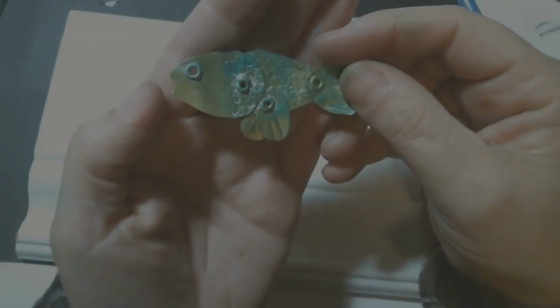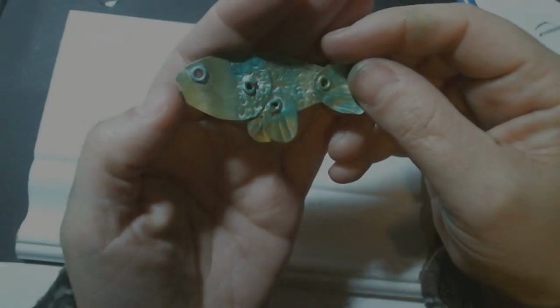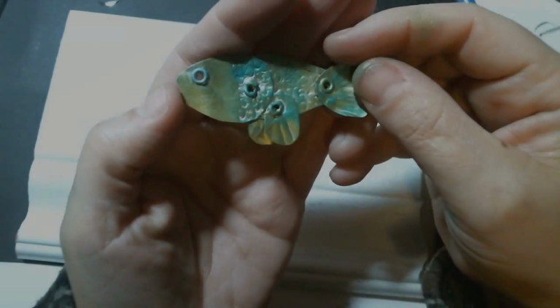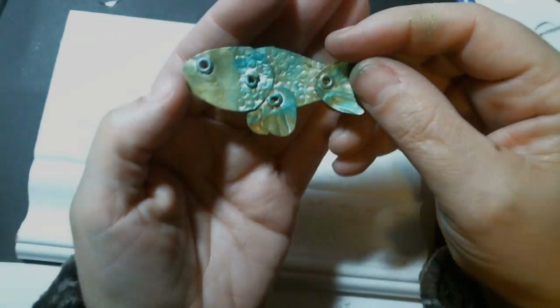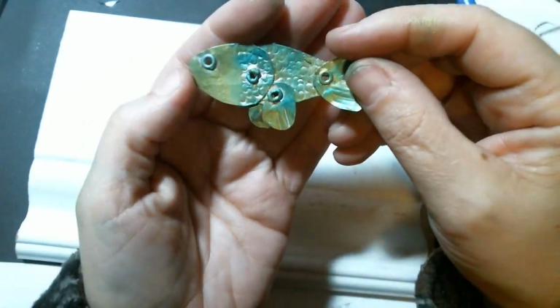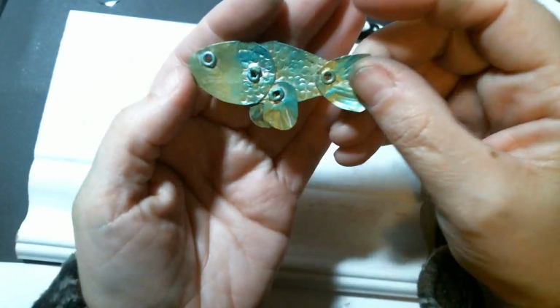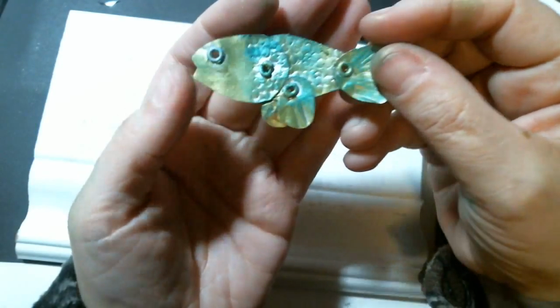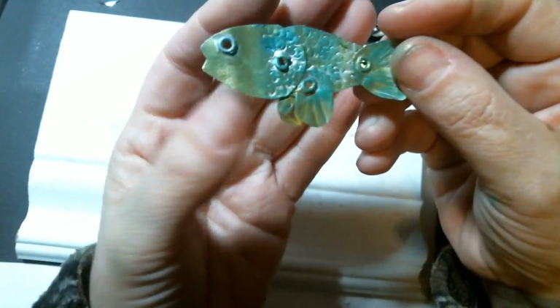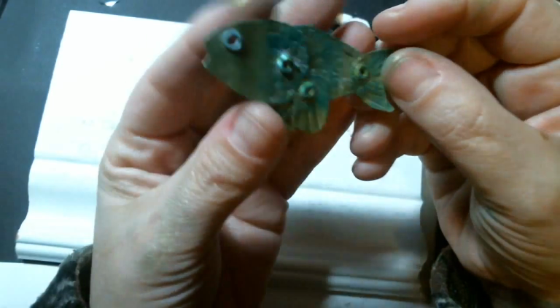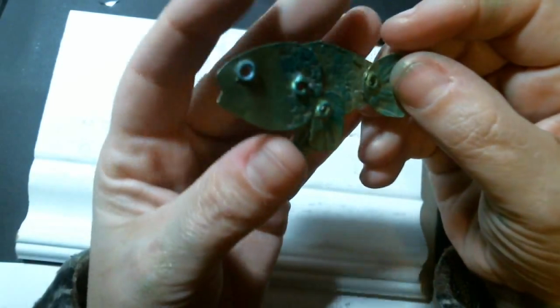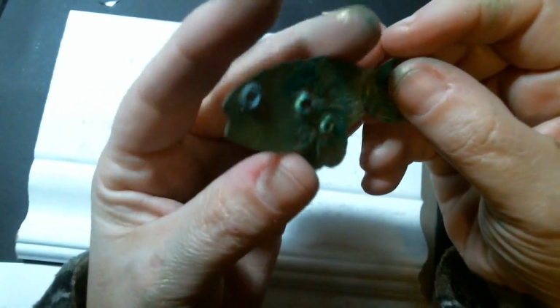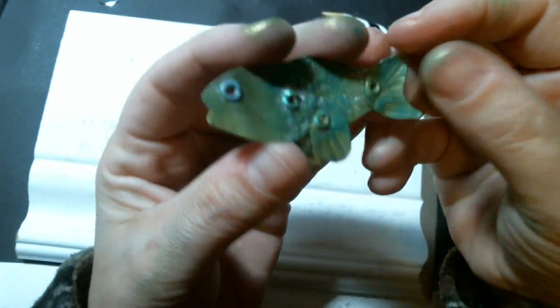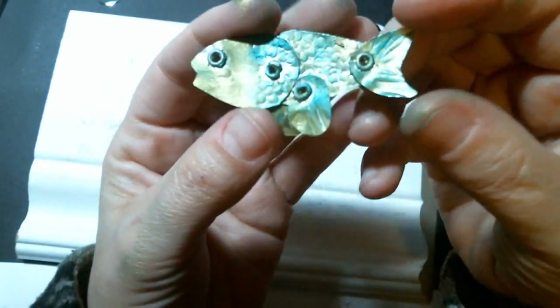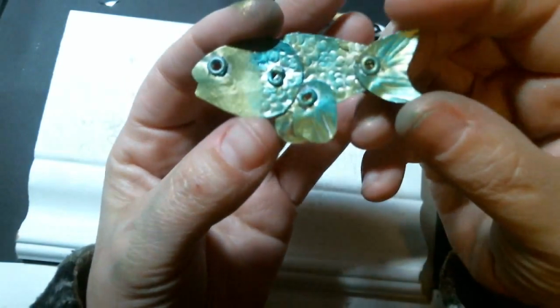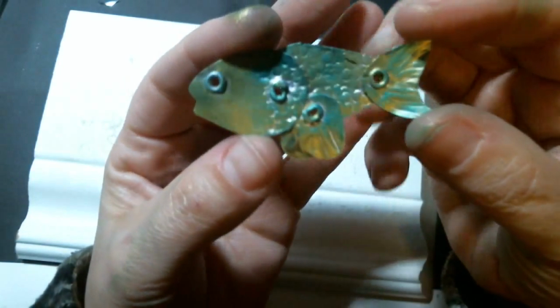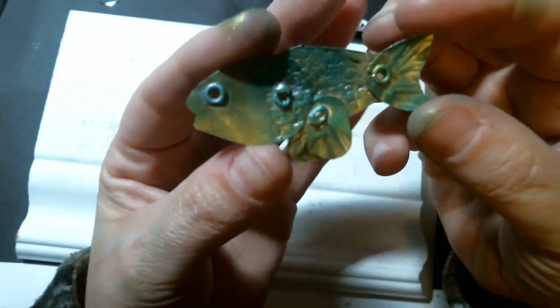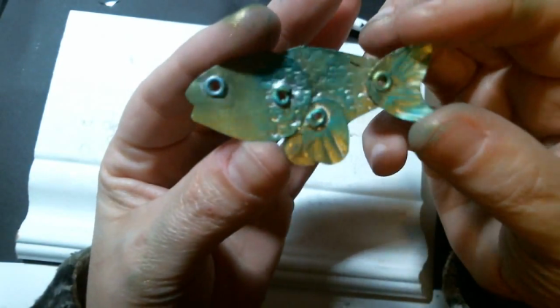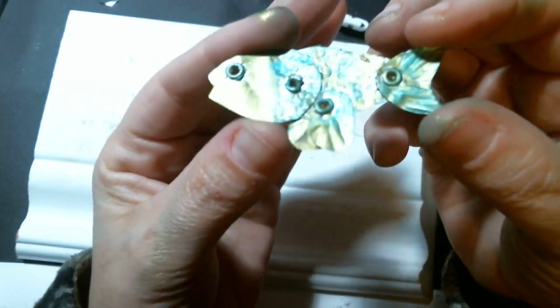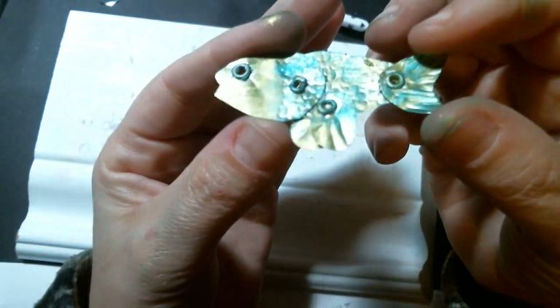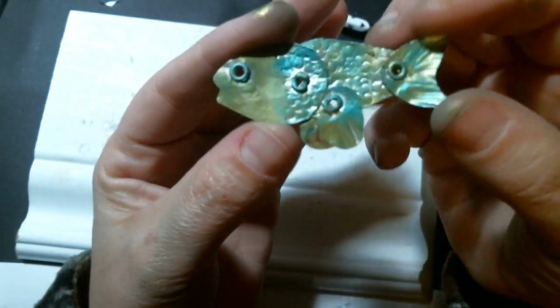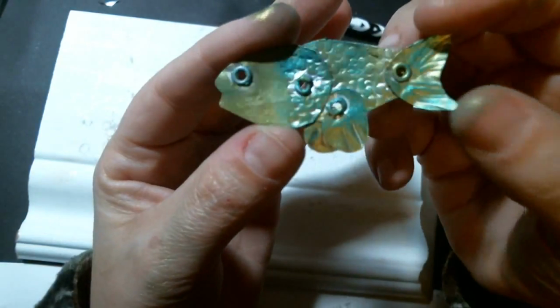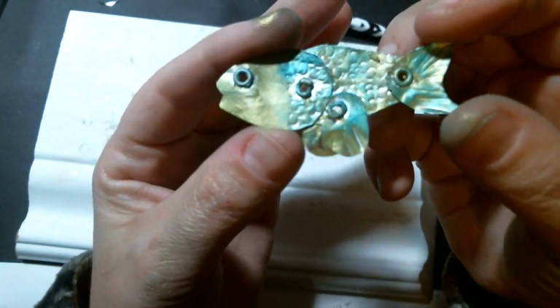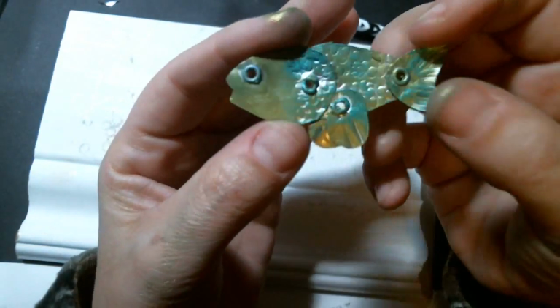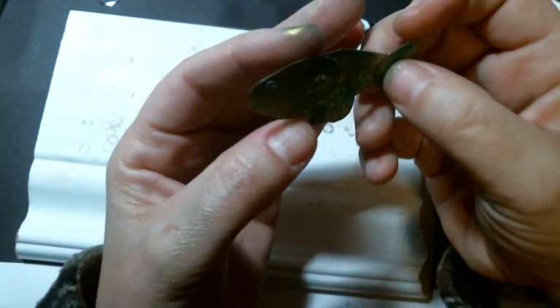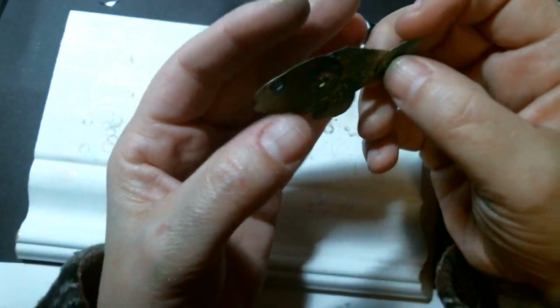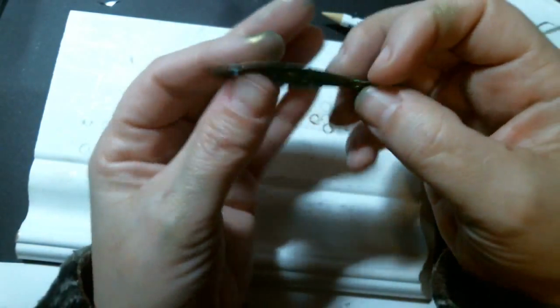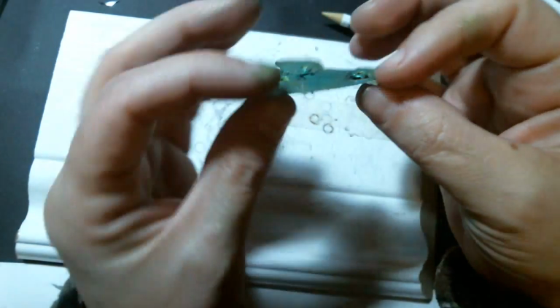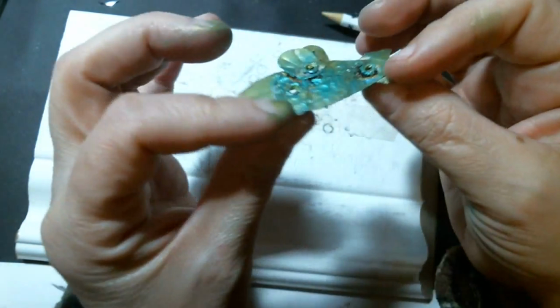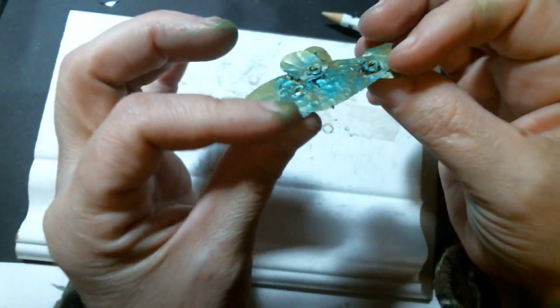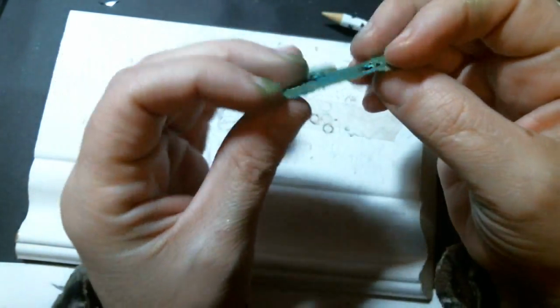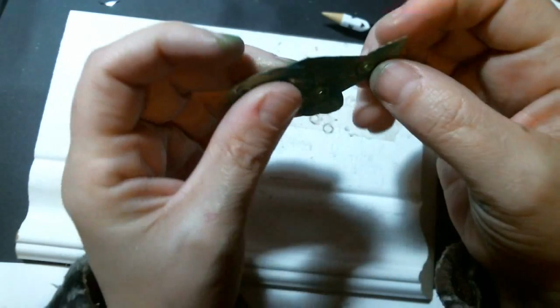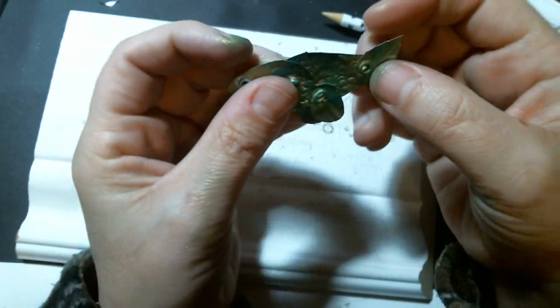Hello friends. I'm here to show you how to make this little fish charm out of a club soda can.